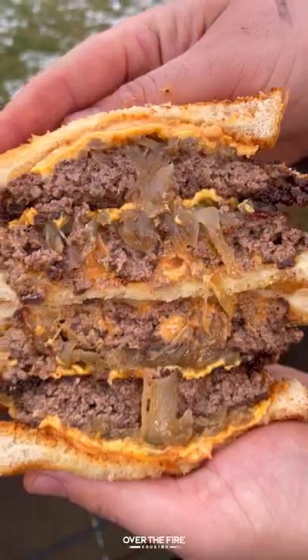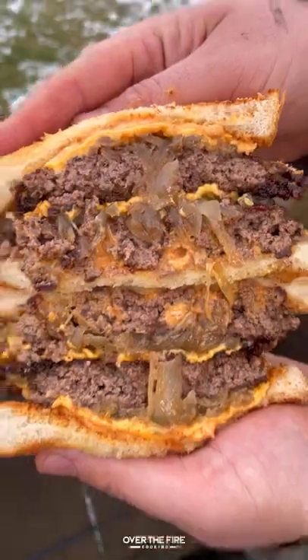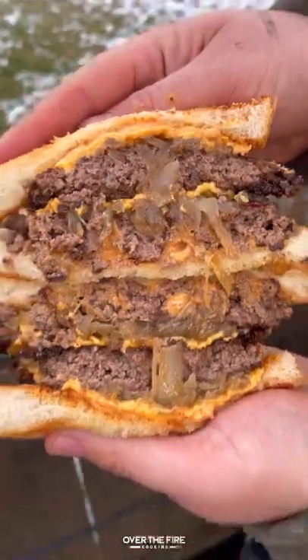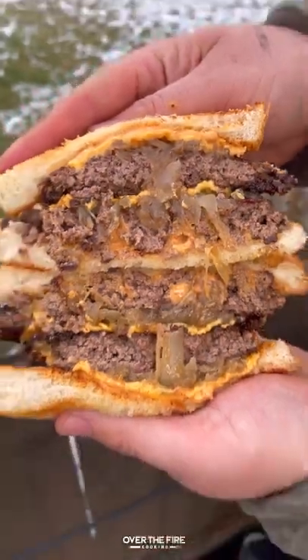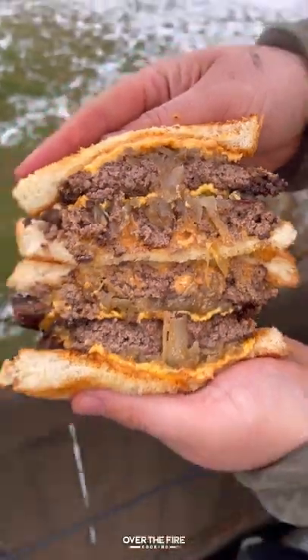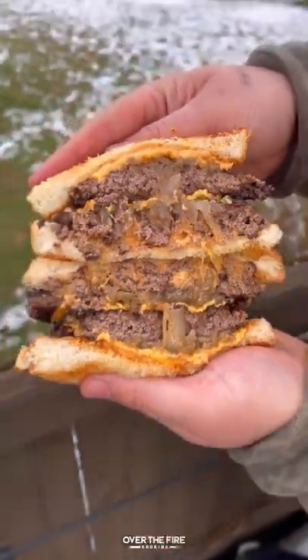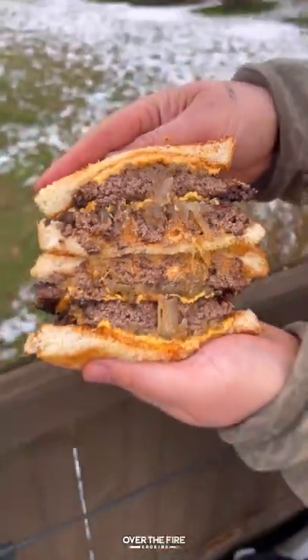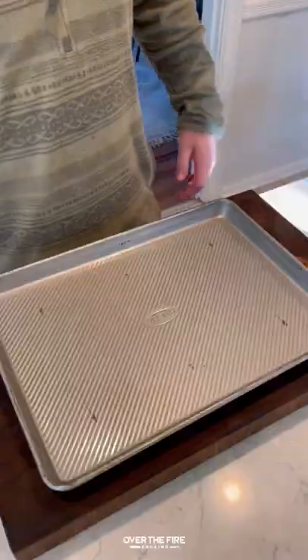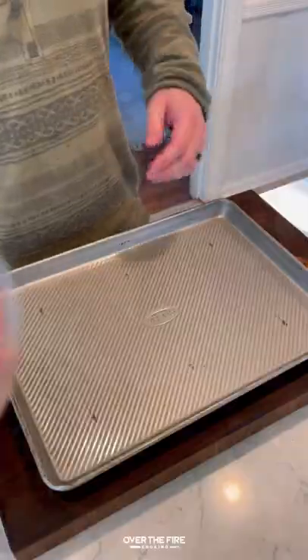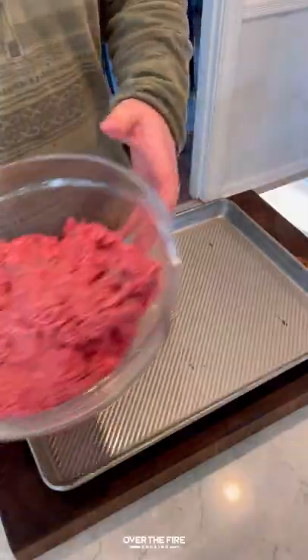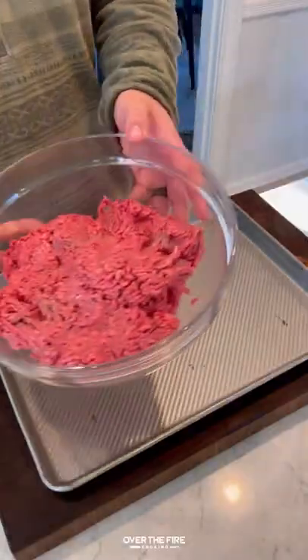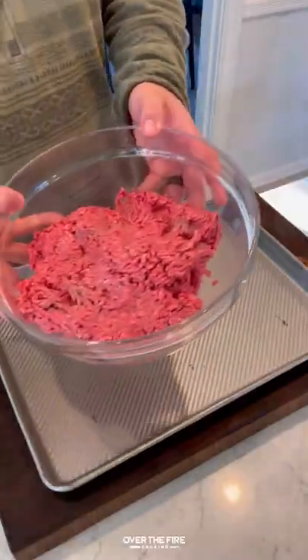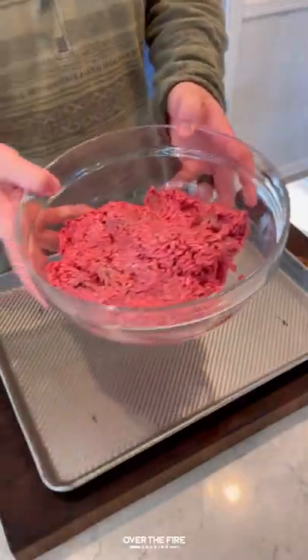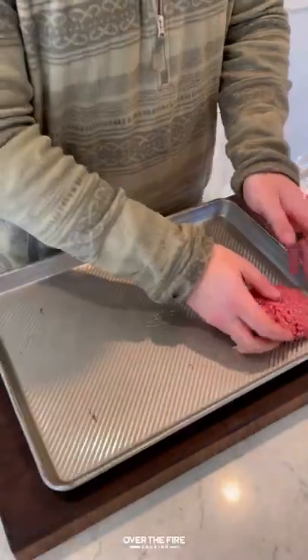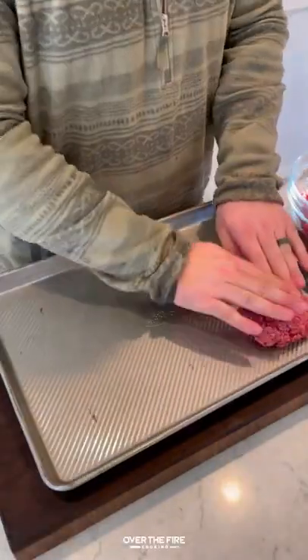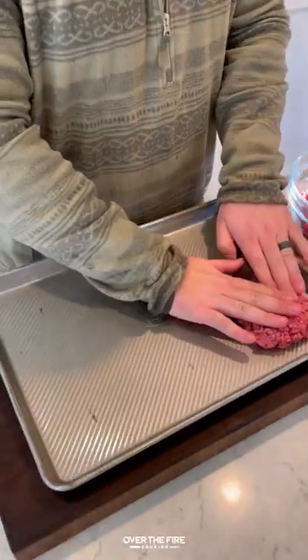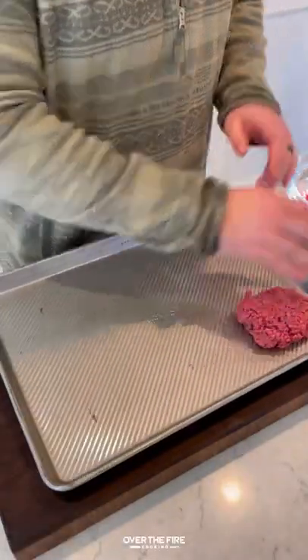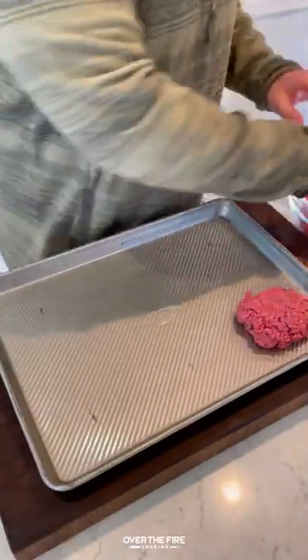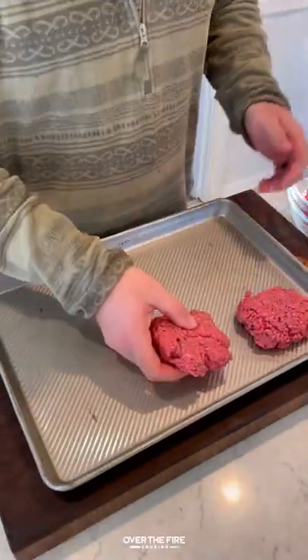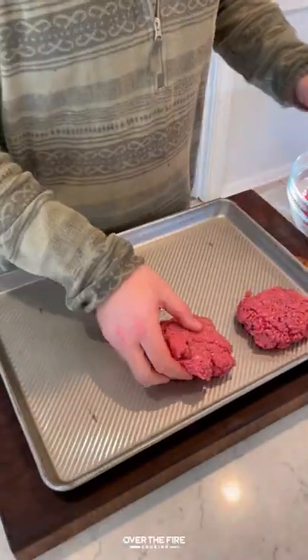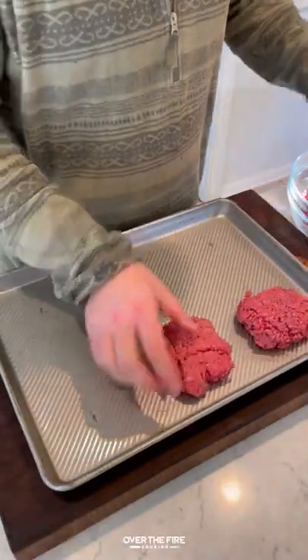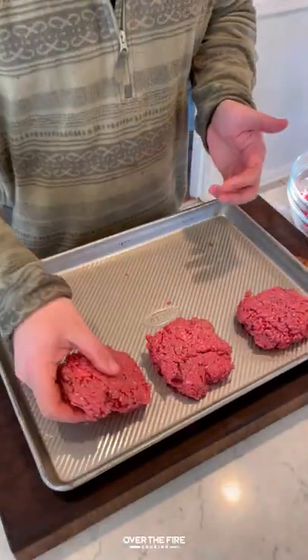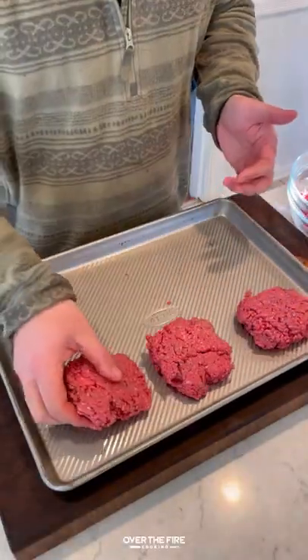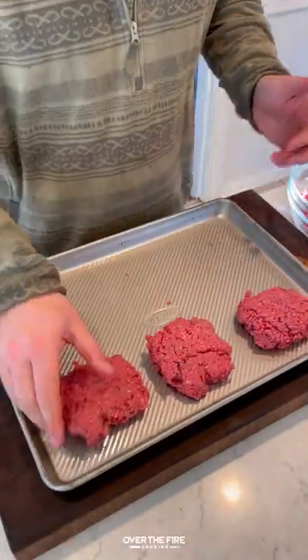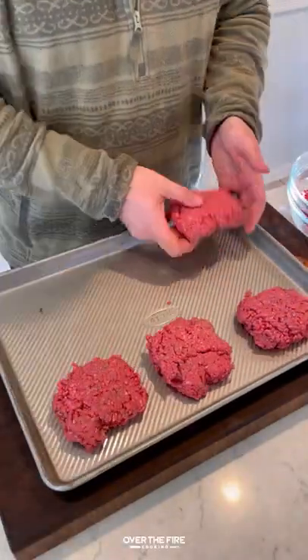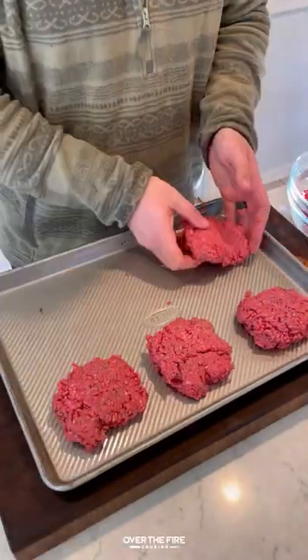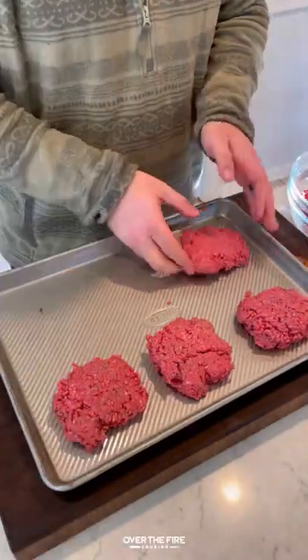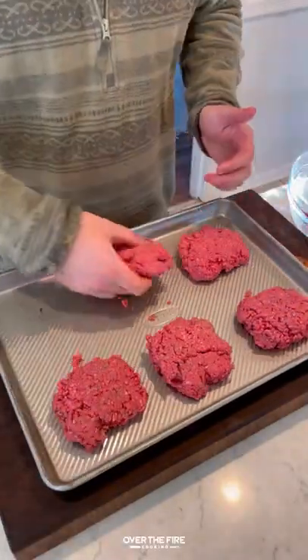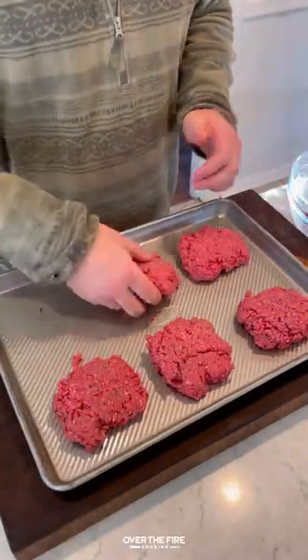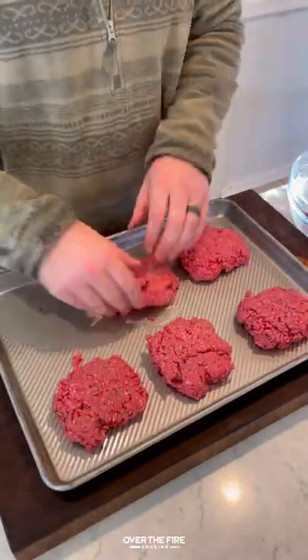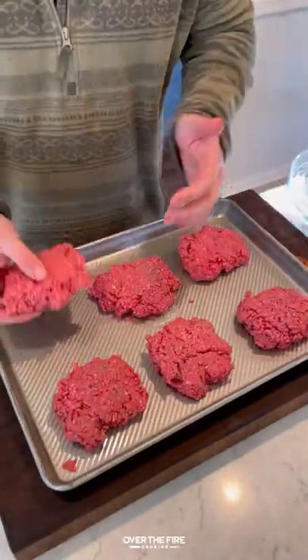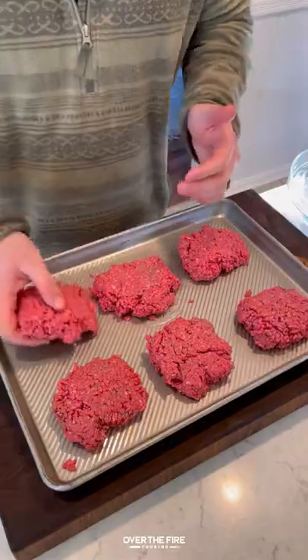Chopped Texas patty melt. I'm going to loosely form some ground beef patties and place them in the fridge.